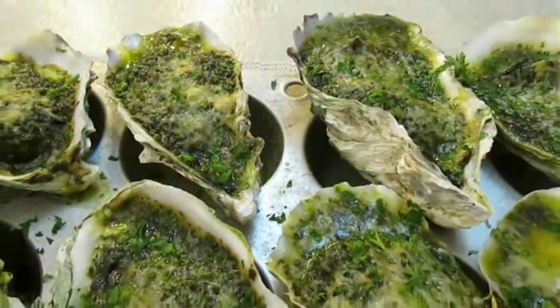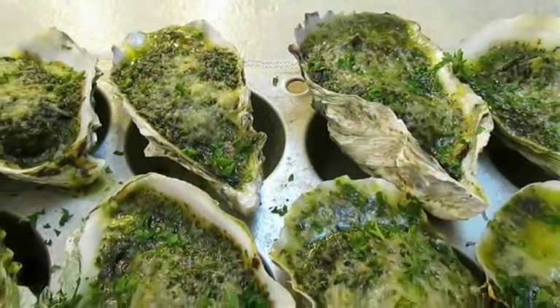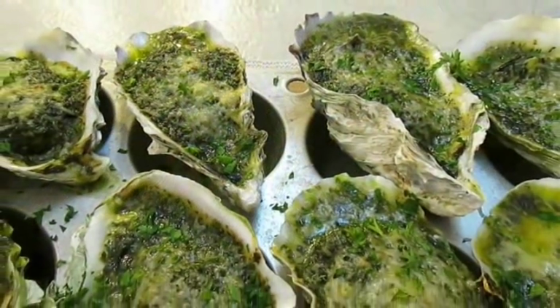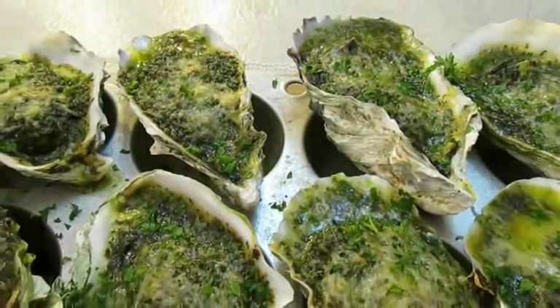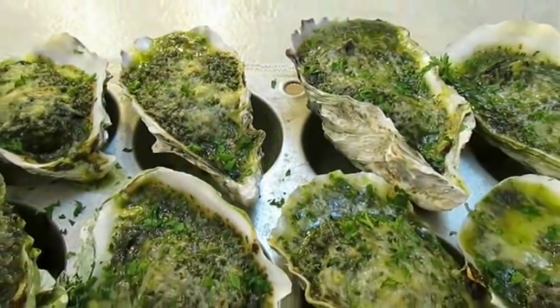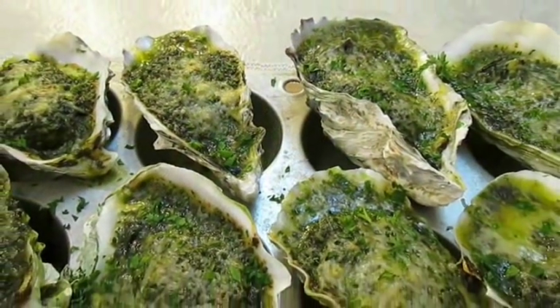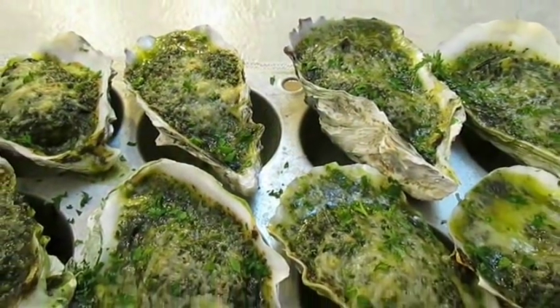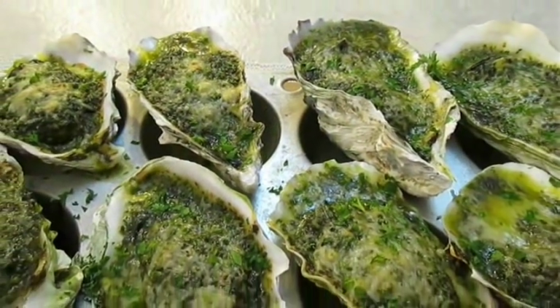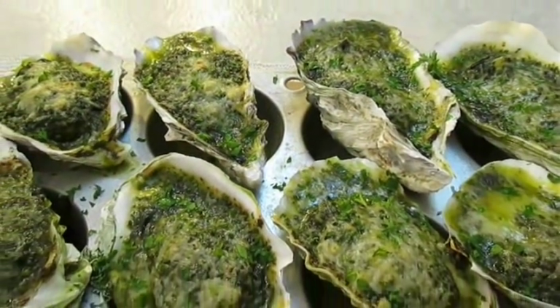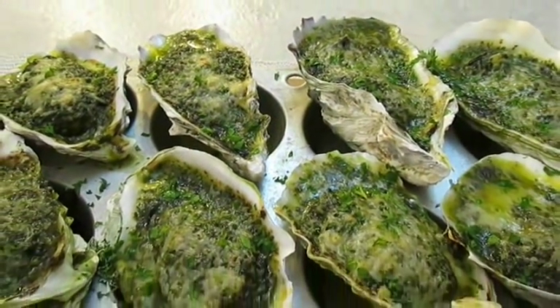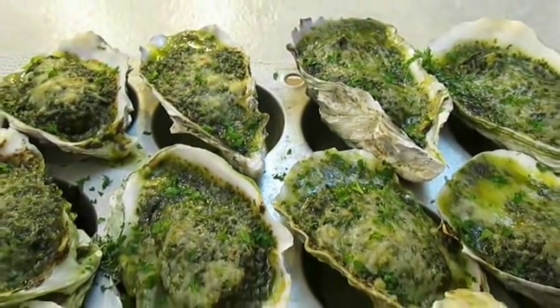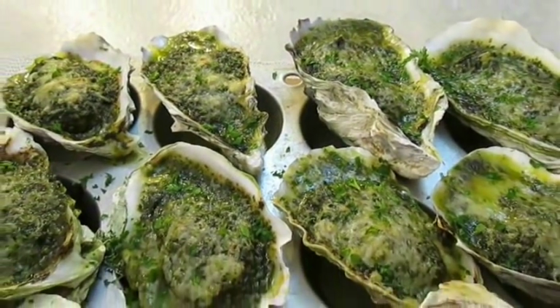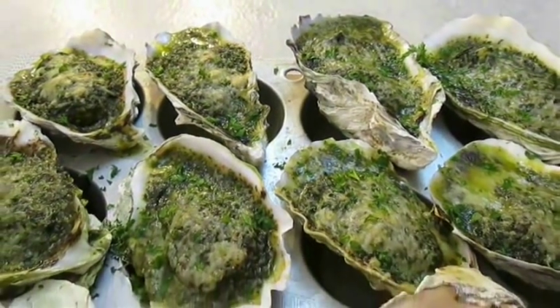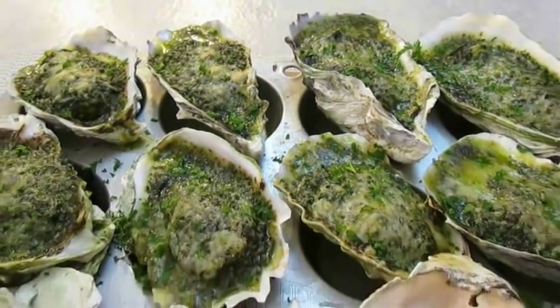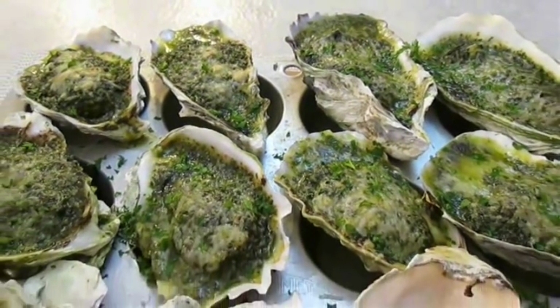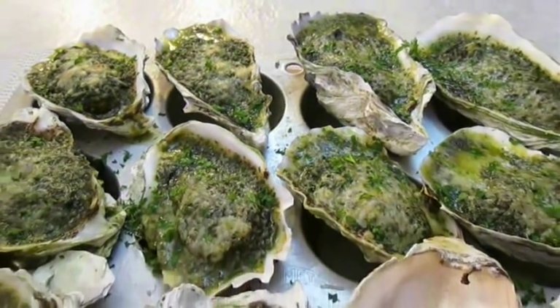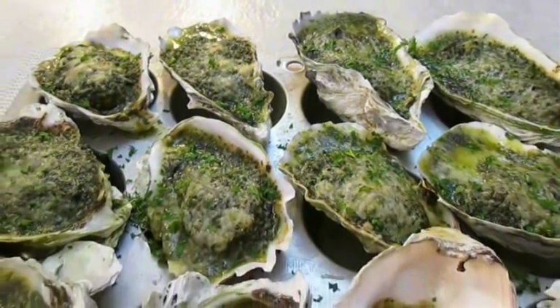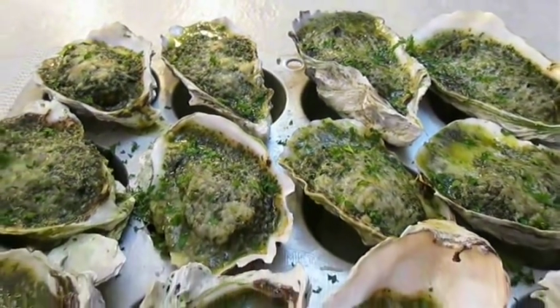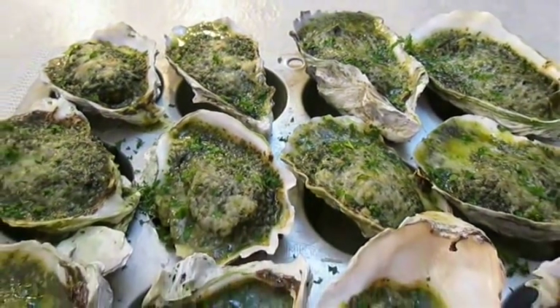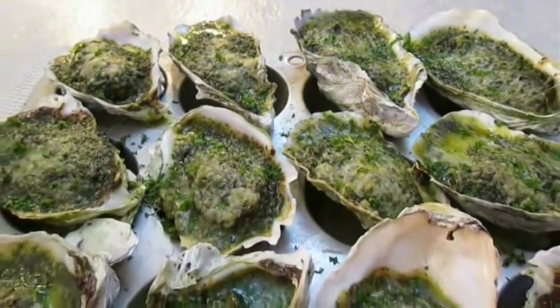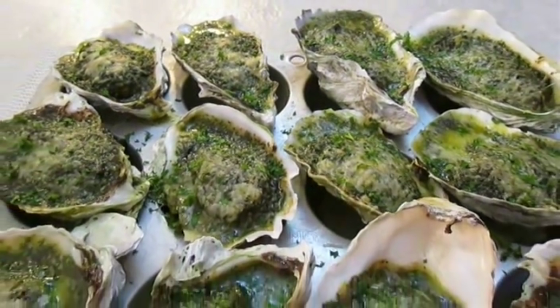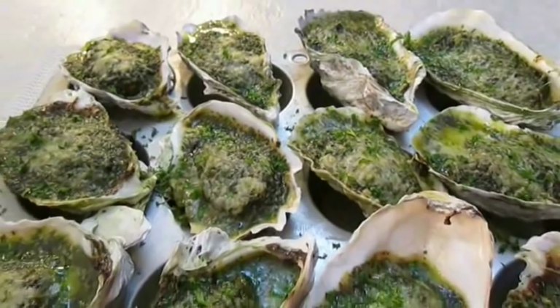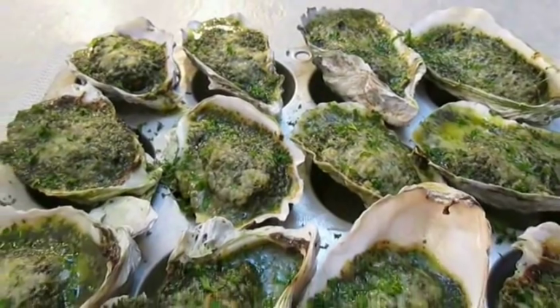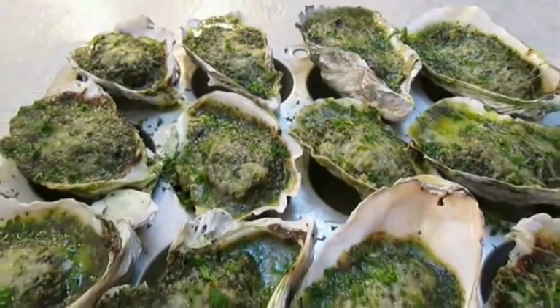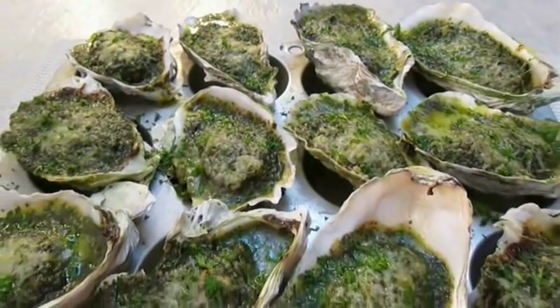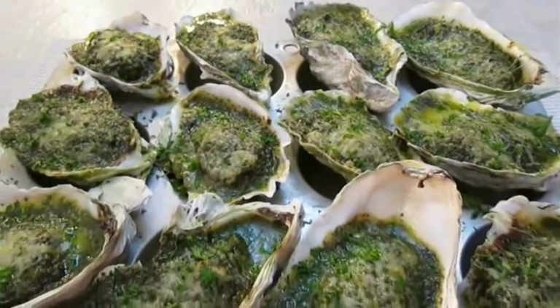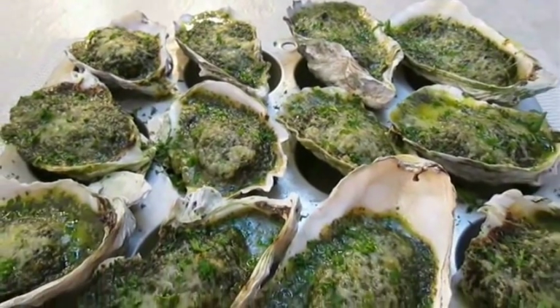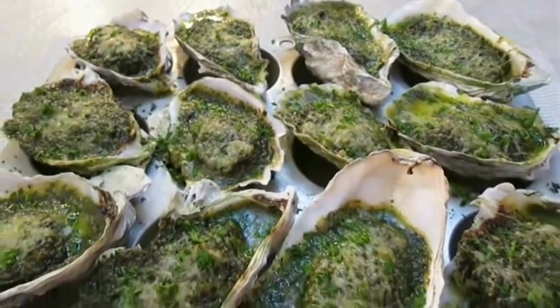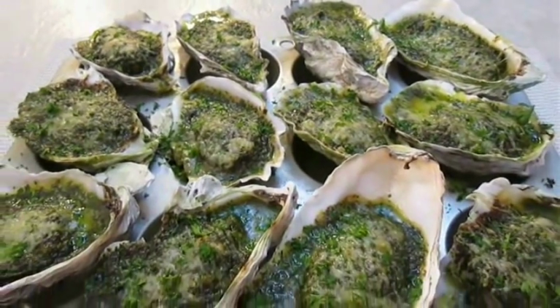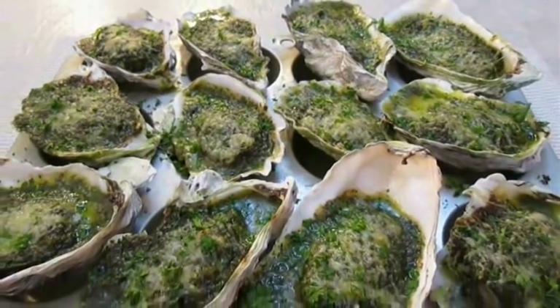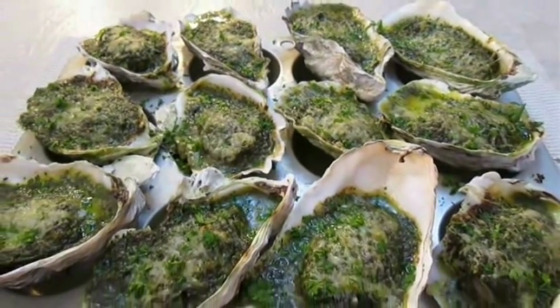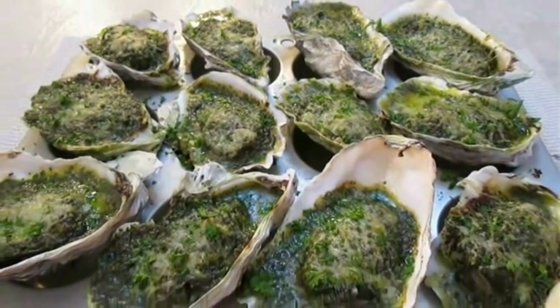And there you have it — Oysters Rockefeller right here in the Poor Man's Gourmet Kitchen.